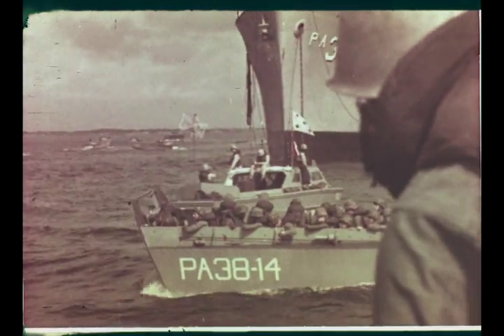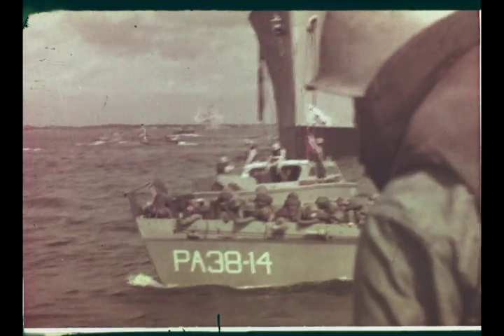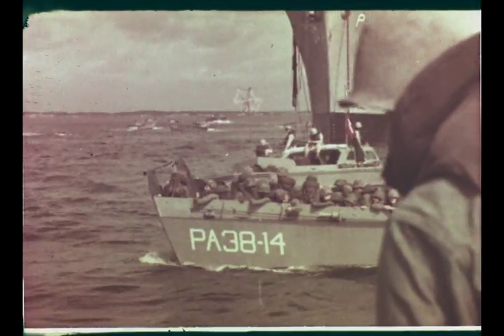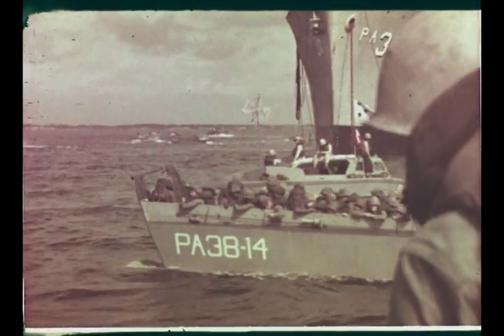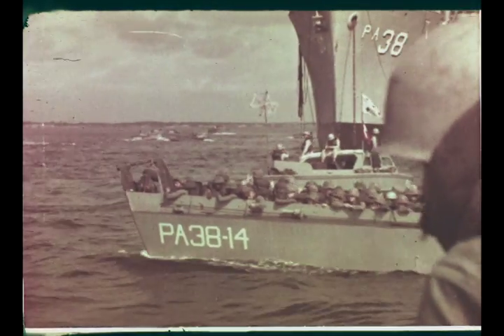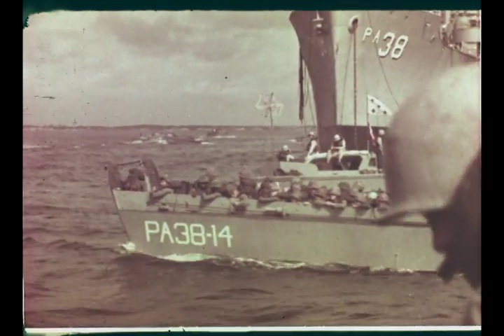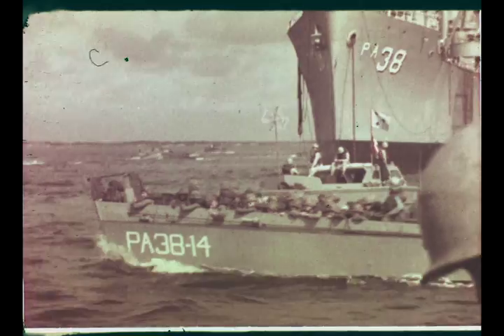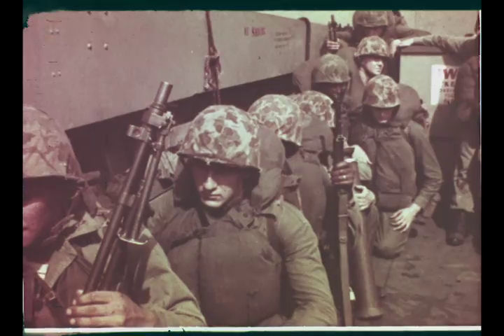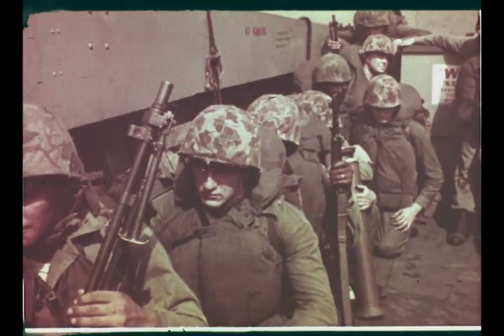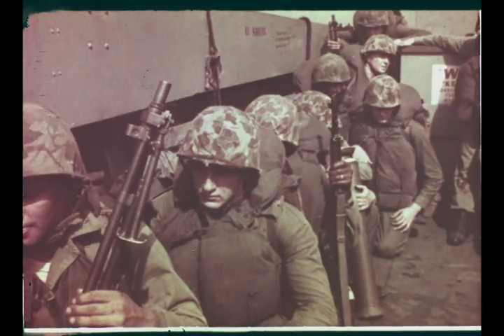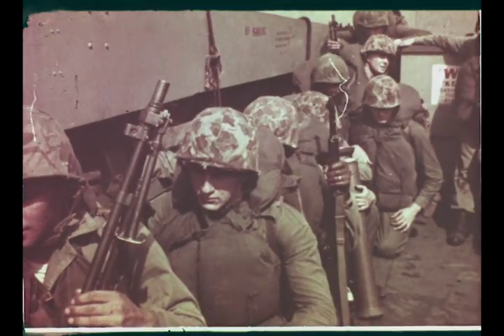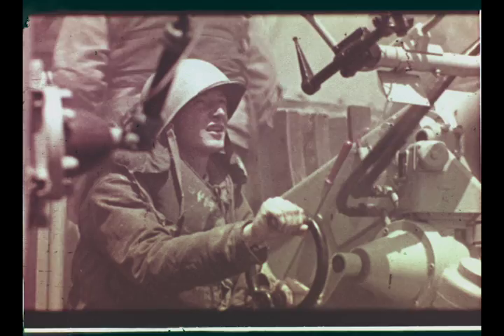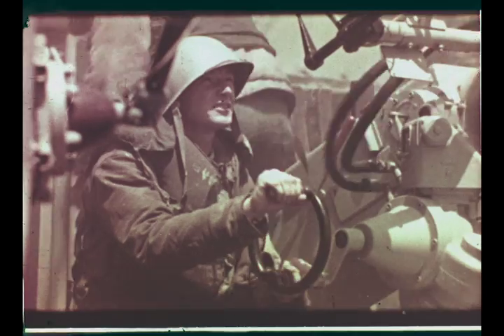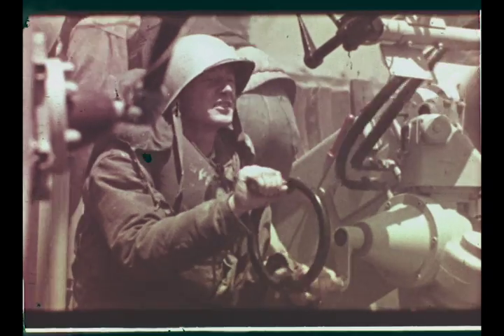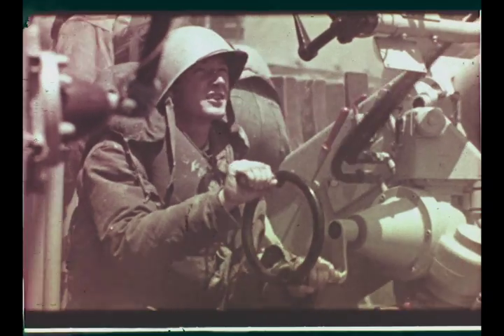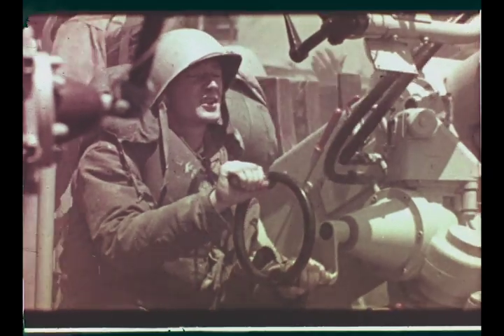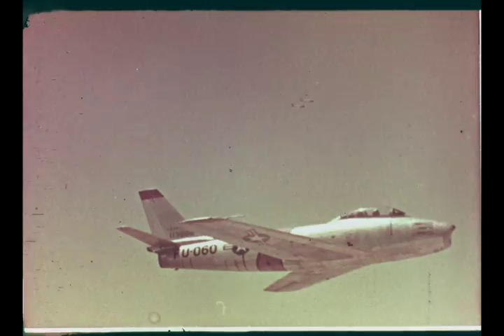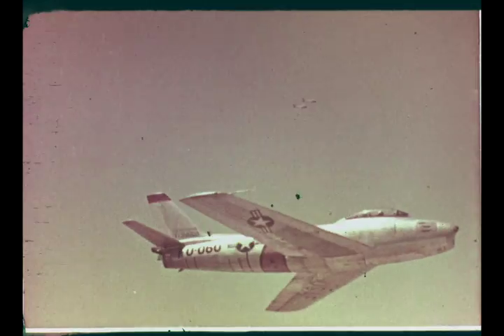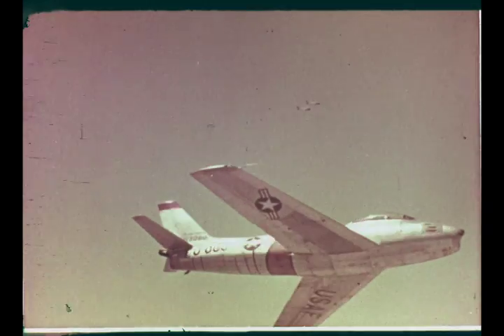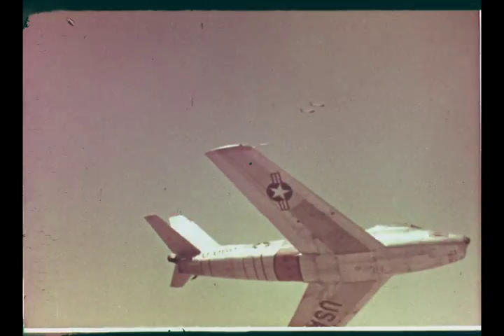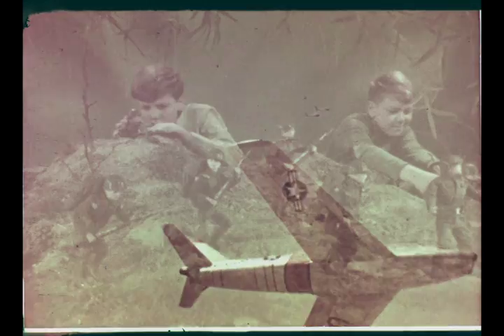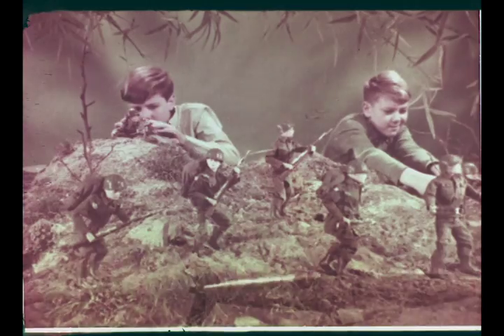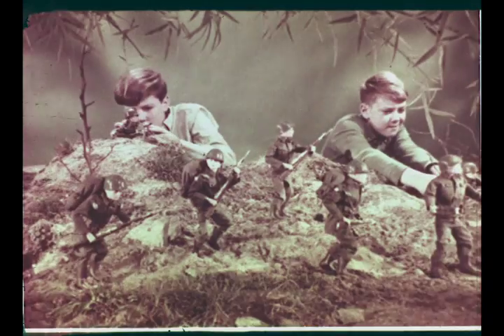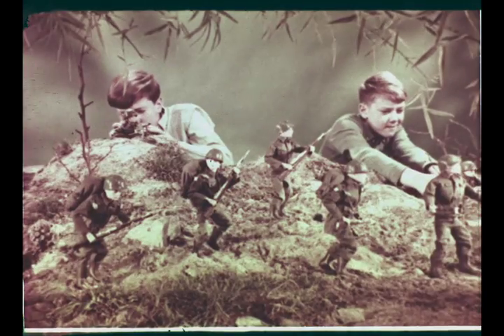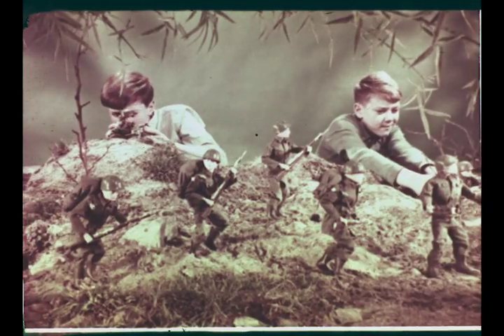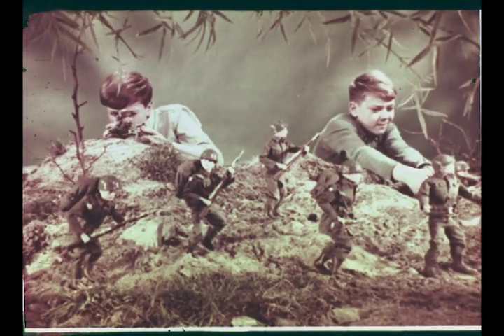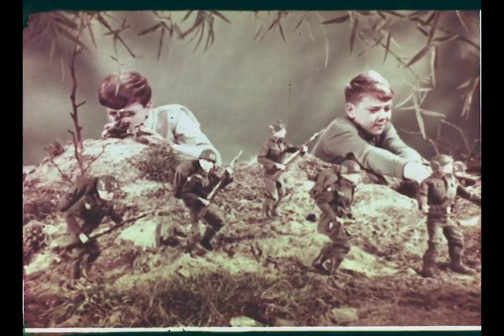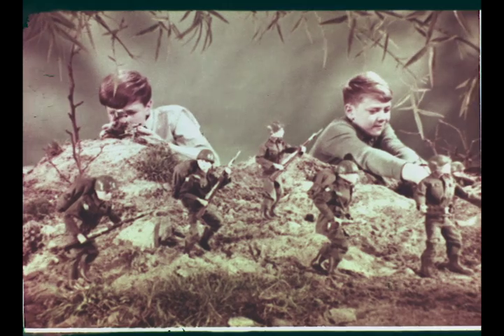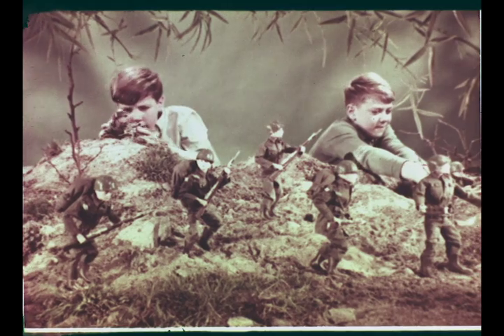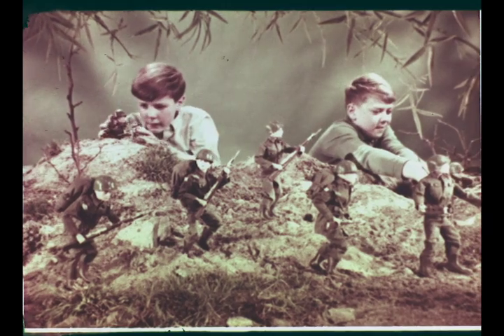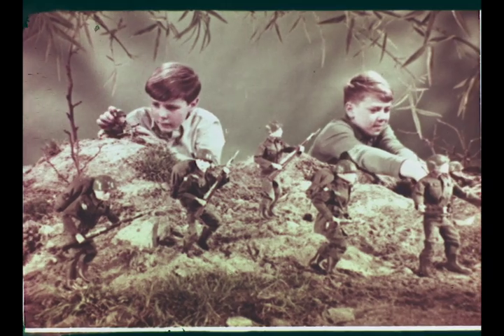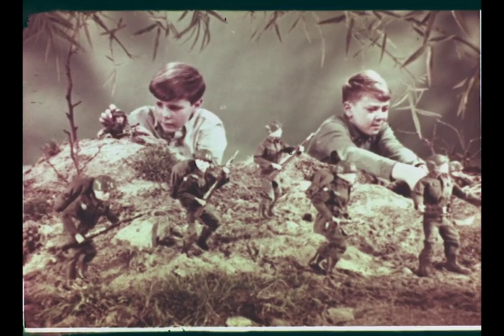G.I. Joe, G.I. Joe, fighting man for victory, go from the land, on the sea, in the air.